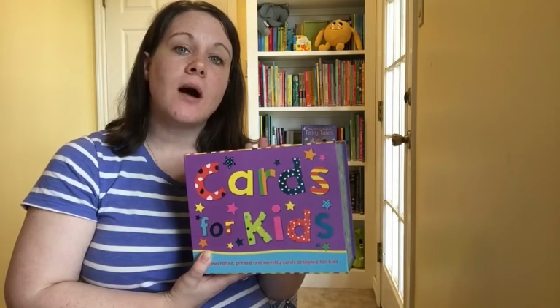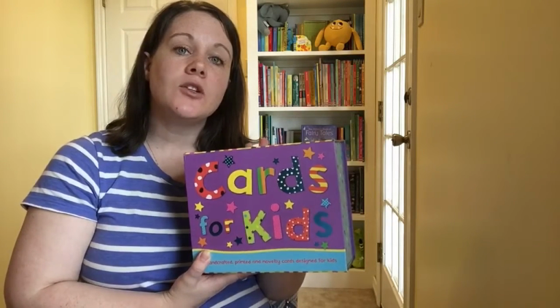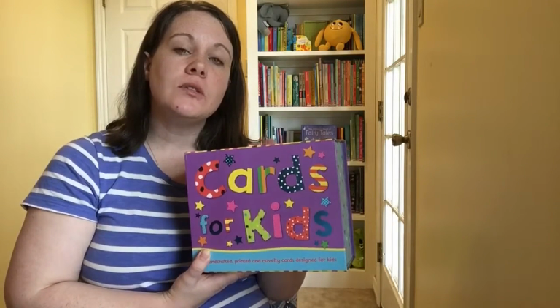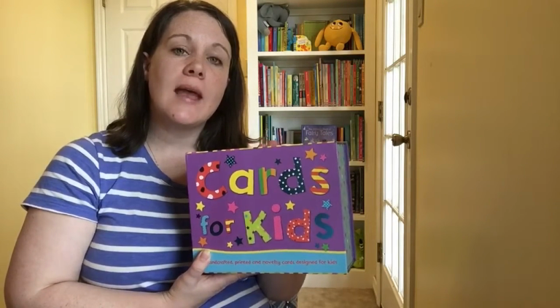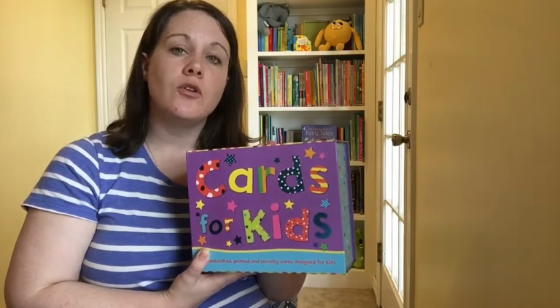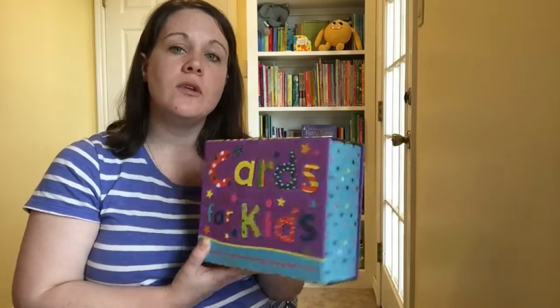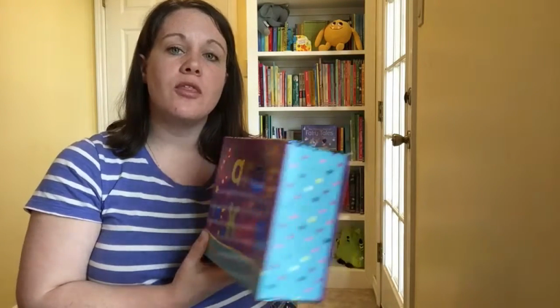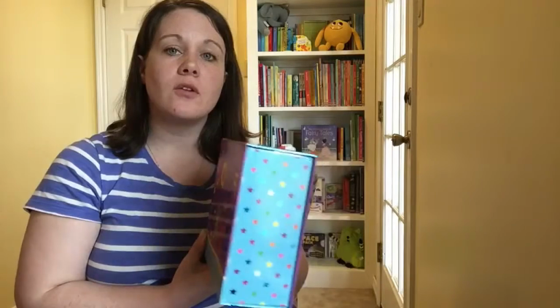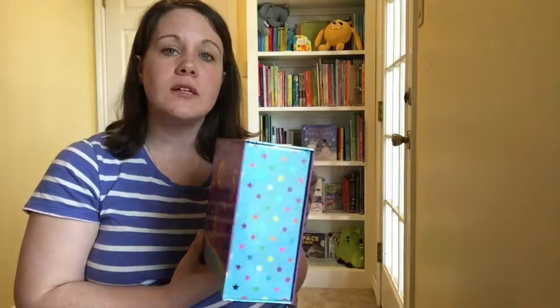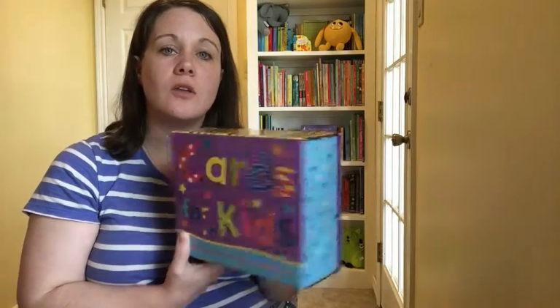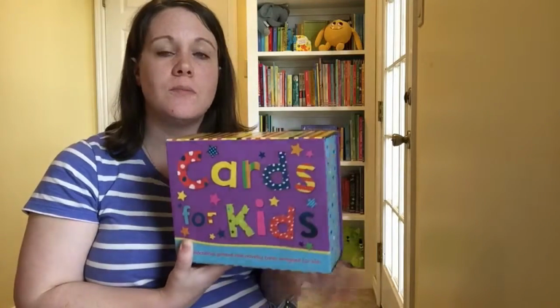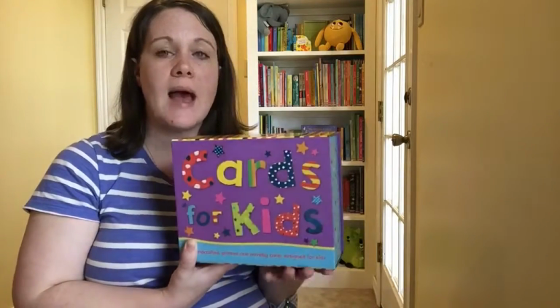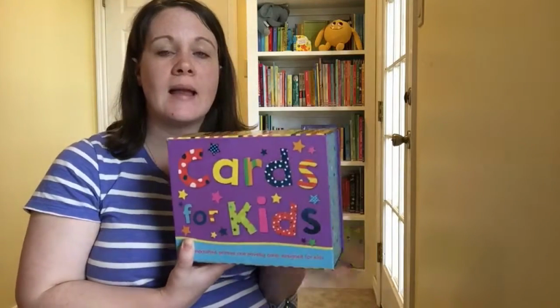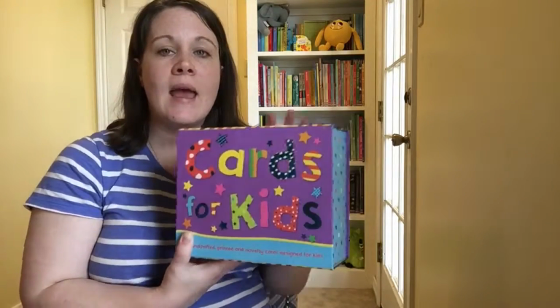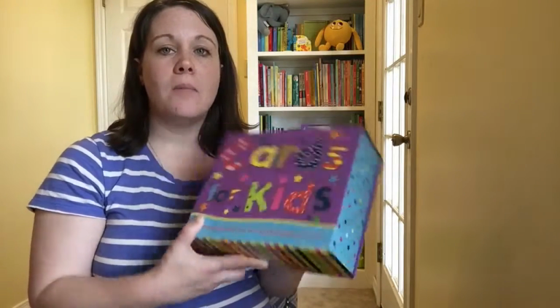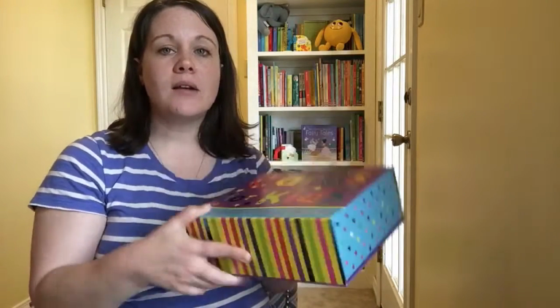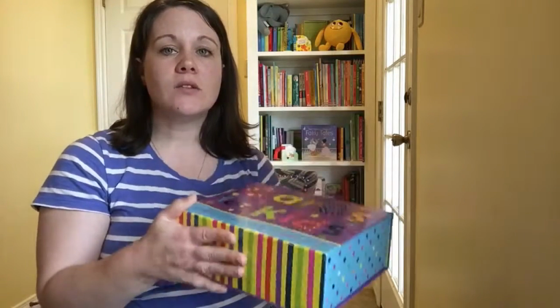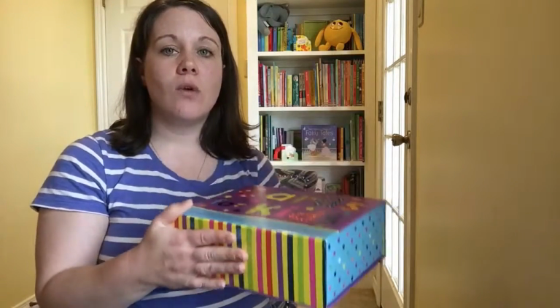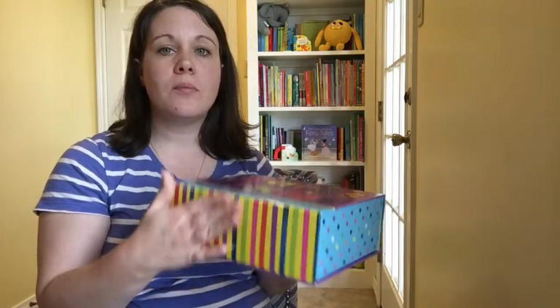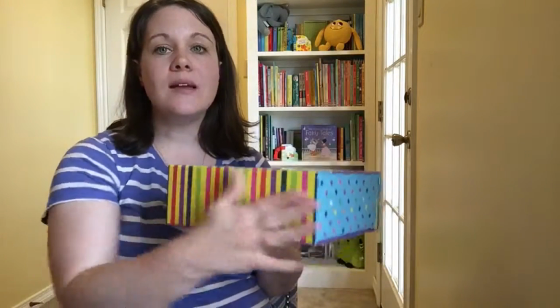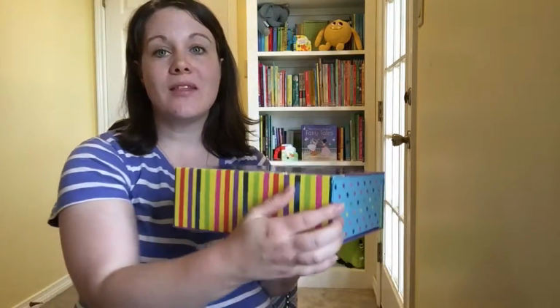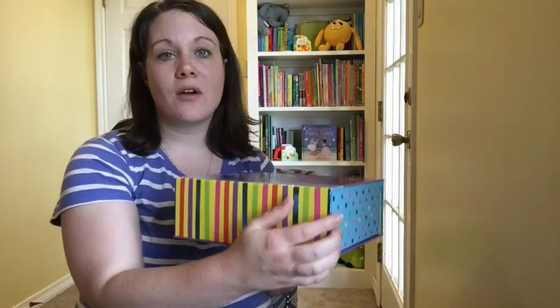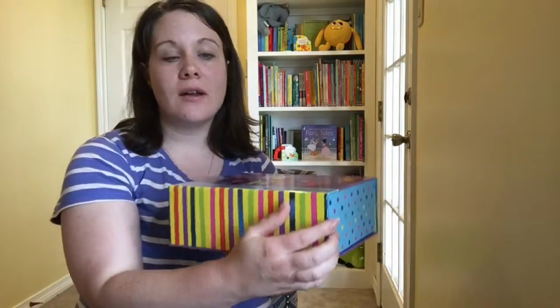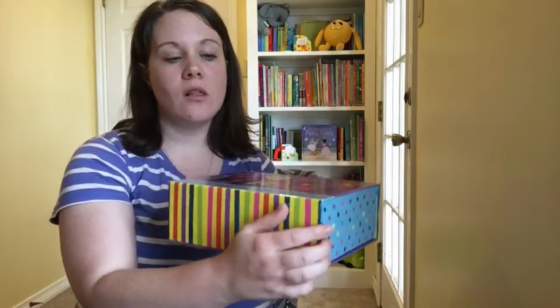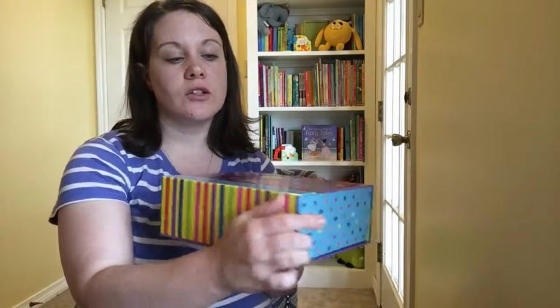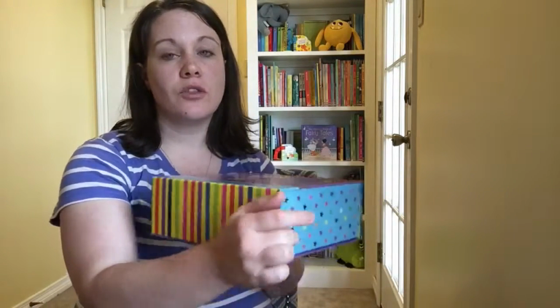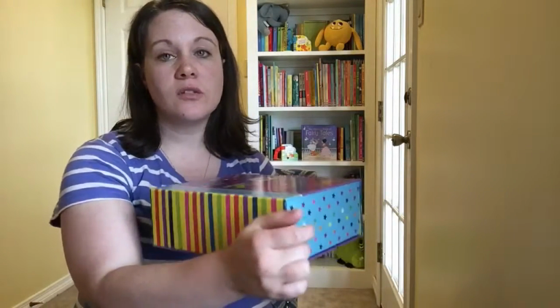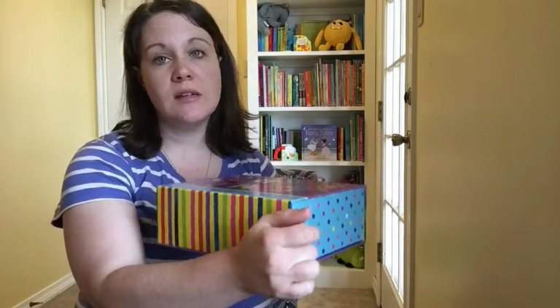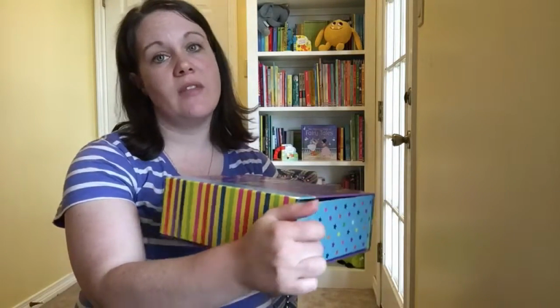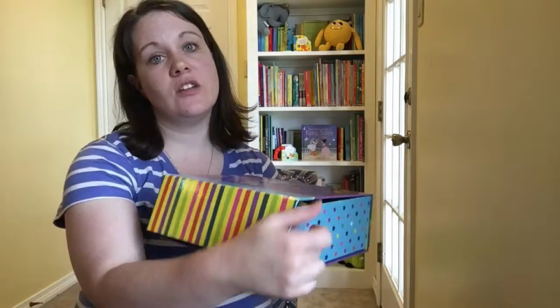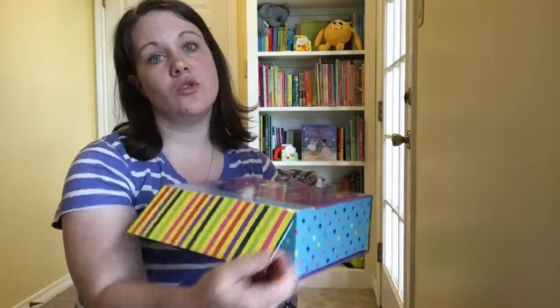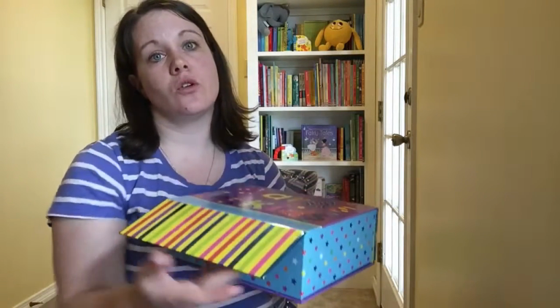Because each box you sell, you get $13 back, and the boxes are only priced at $30, so $13 of that is yours.